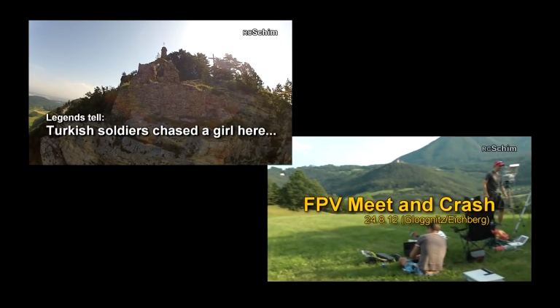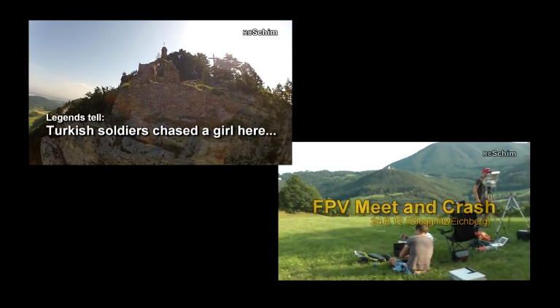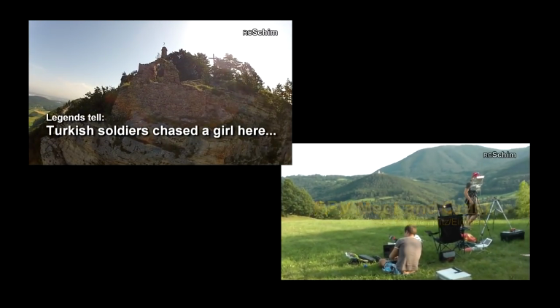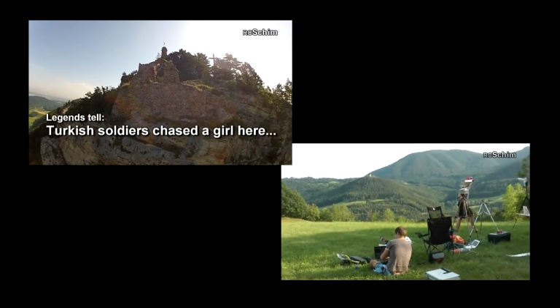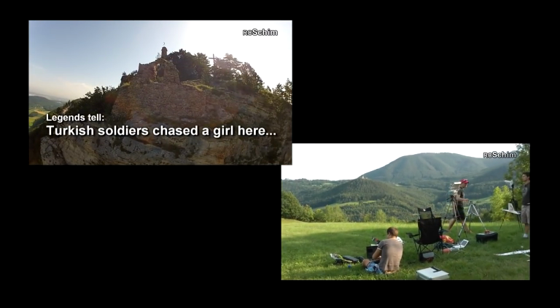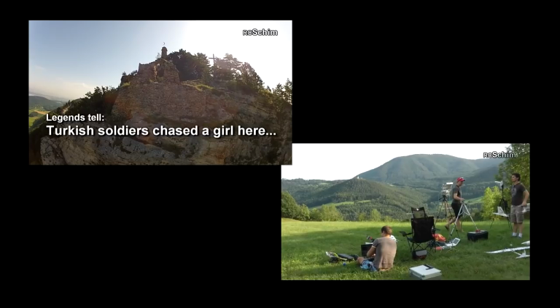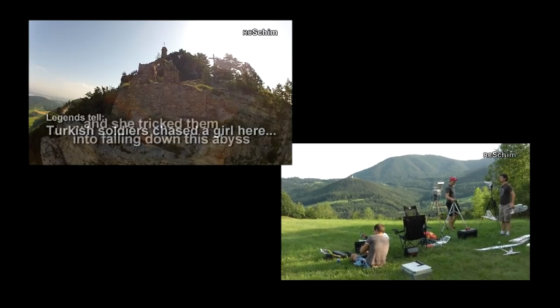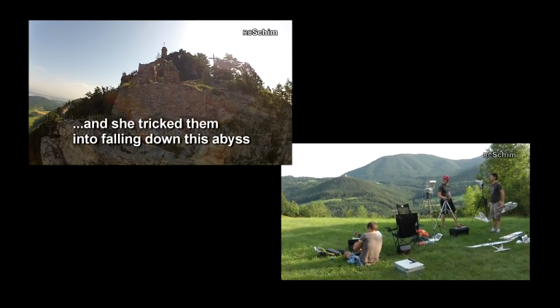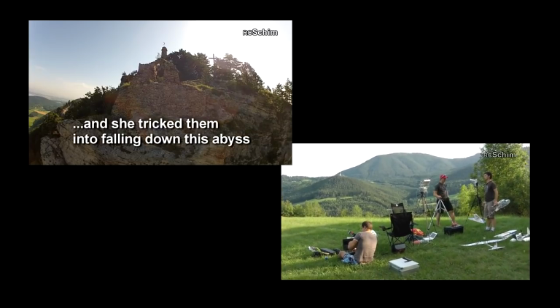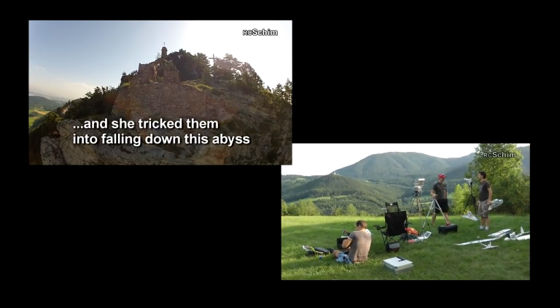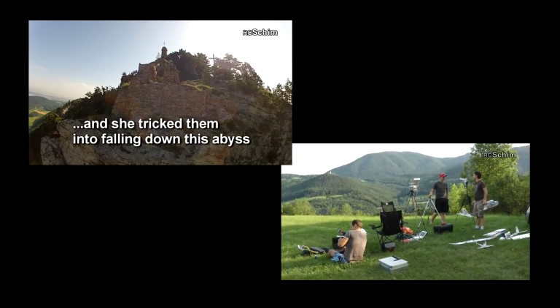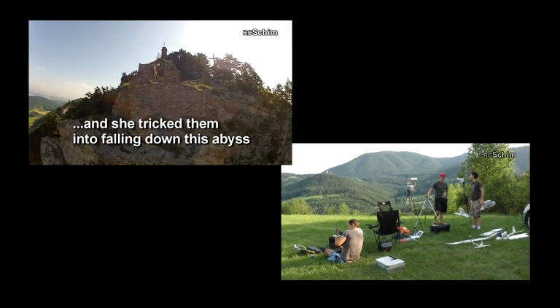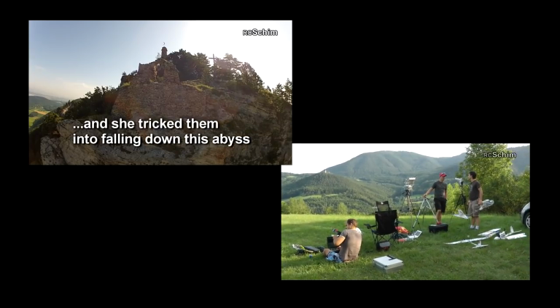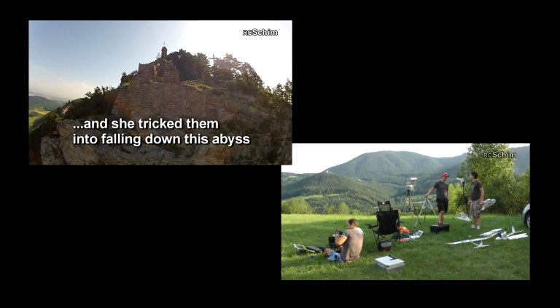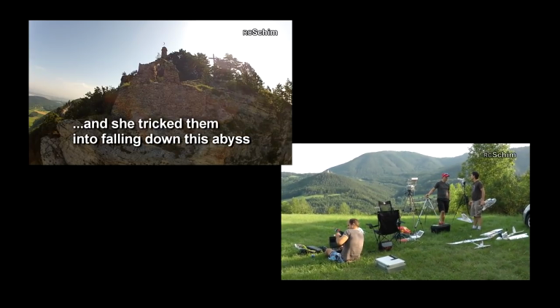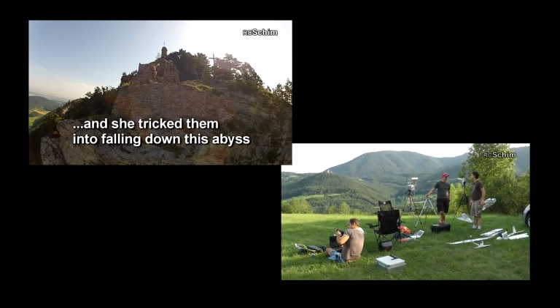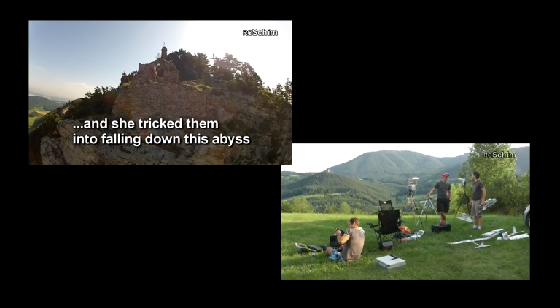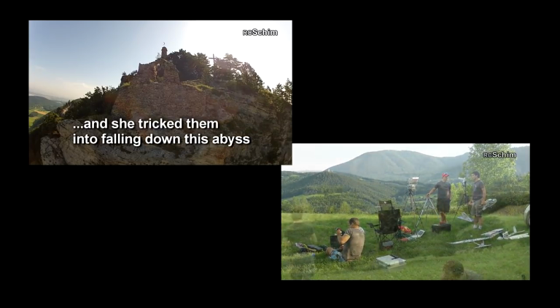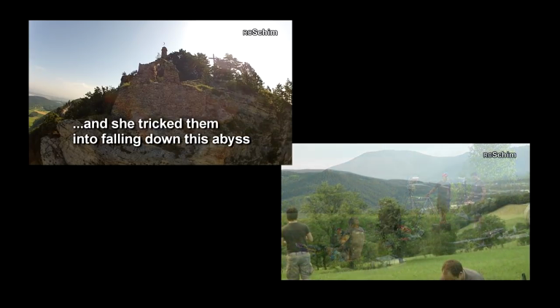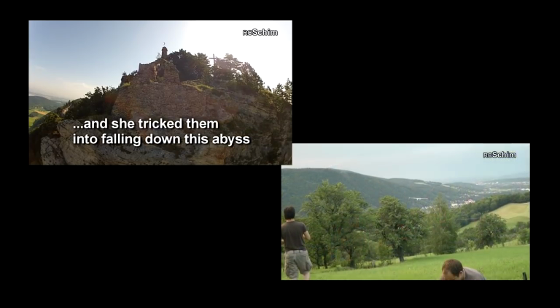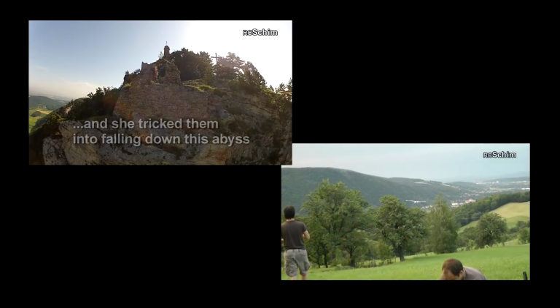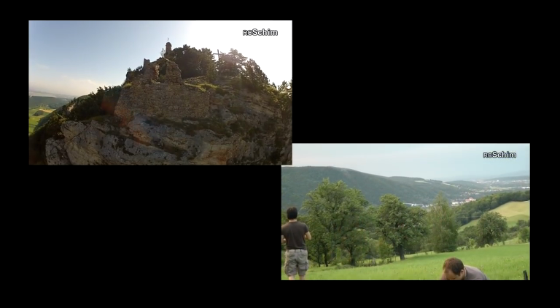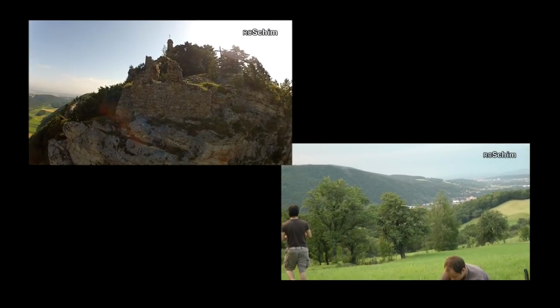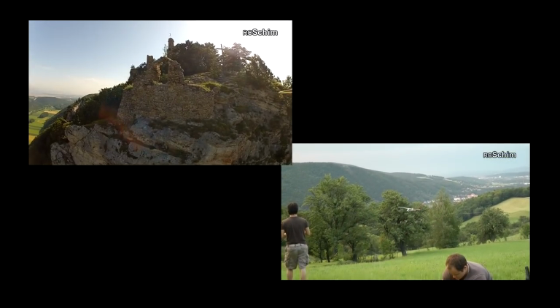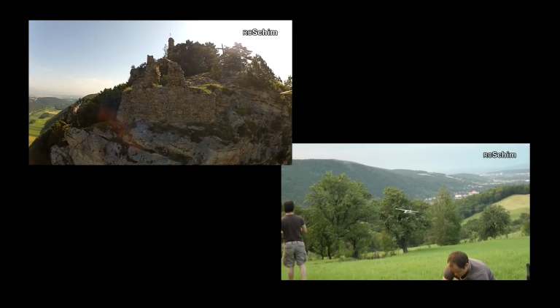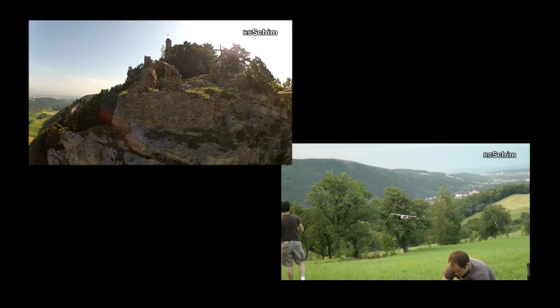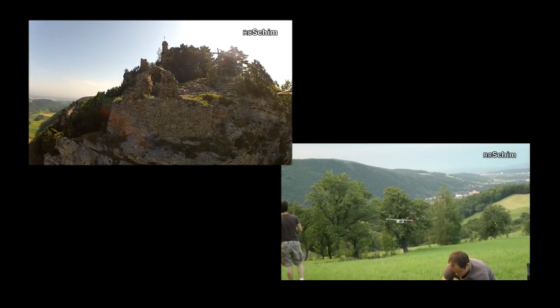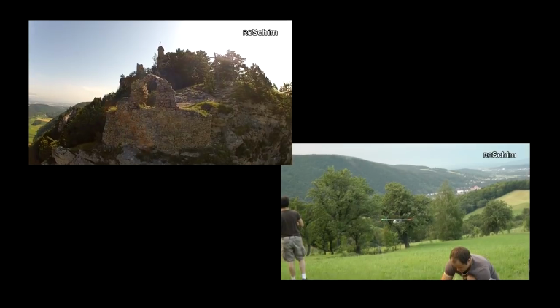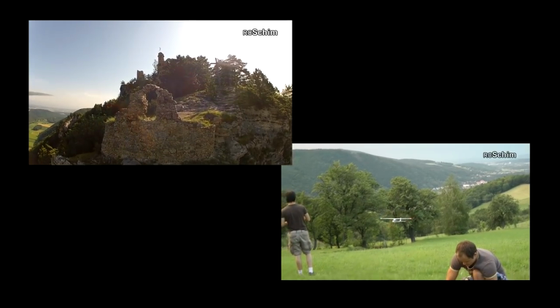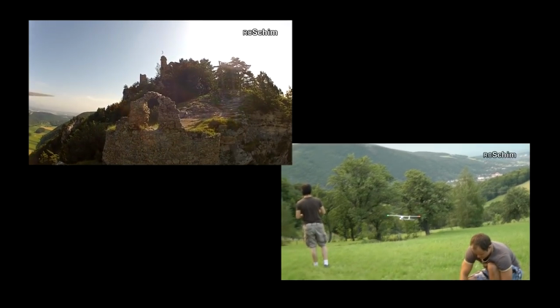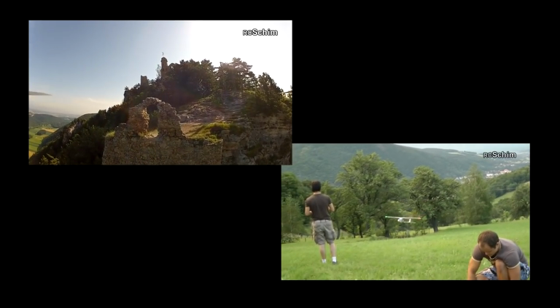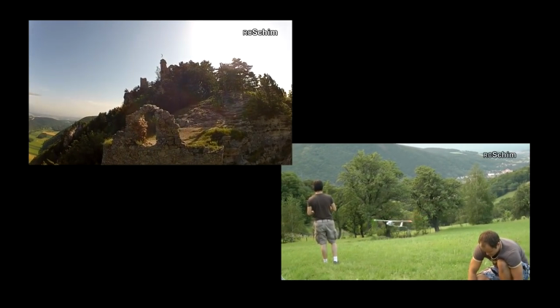And also check the playlist here with FPV meetings, which really gave me a lot of fun over the last years.